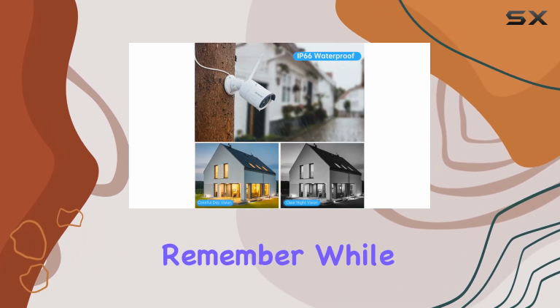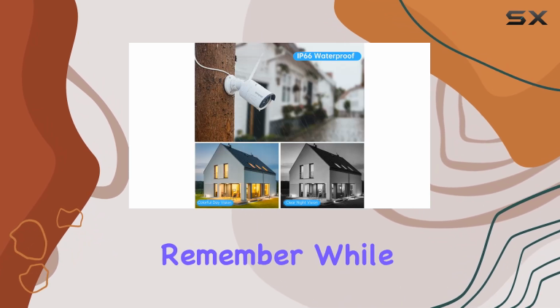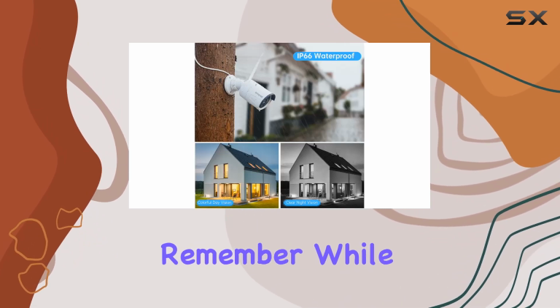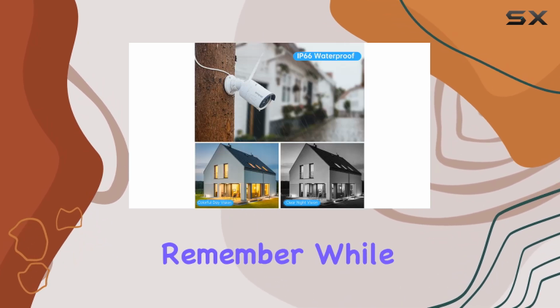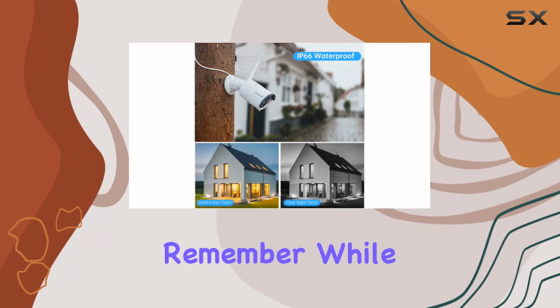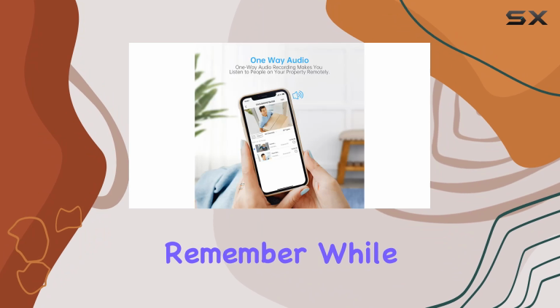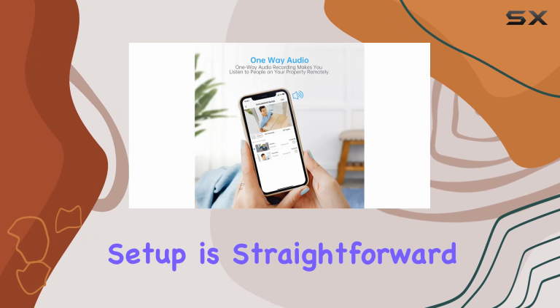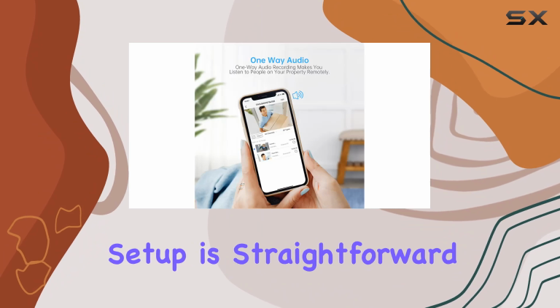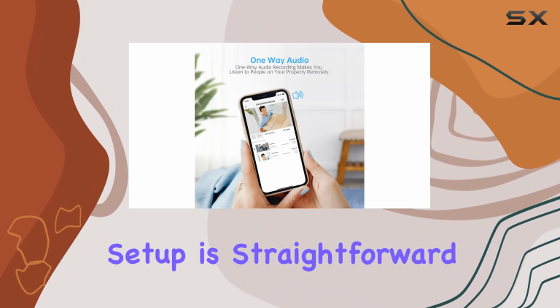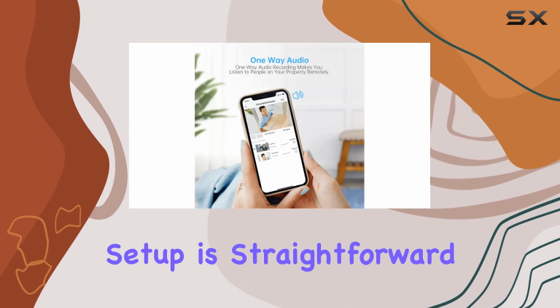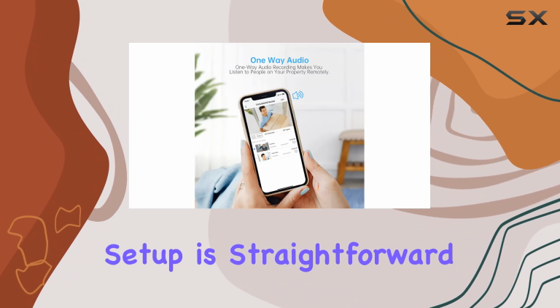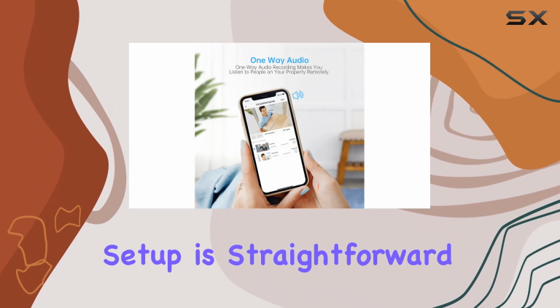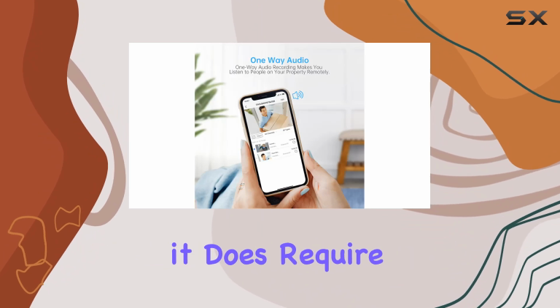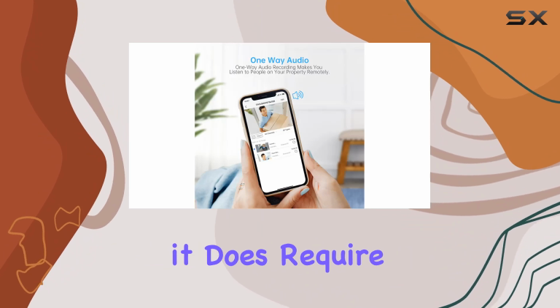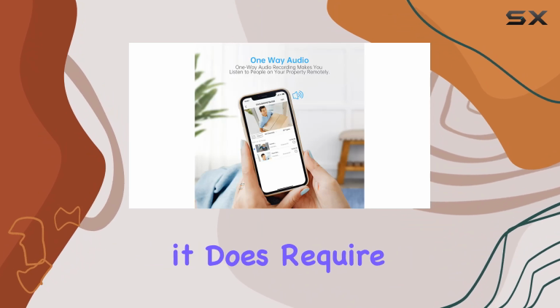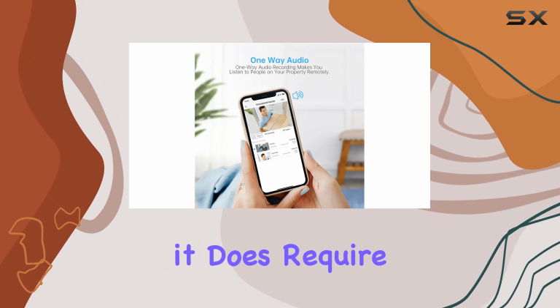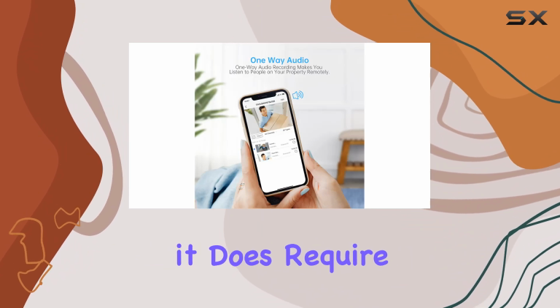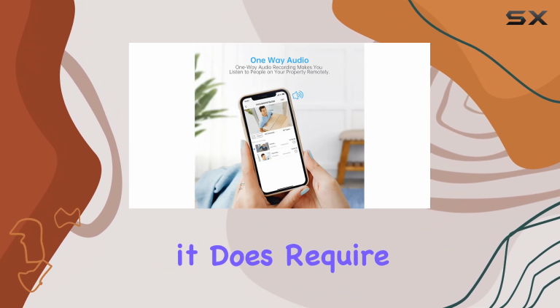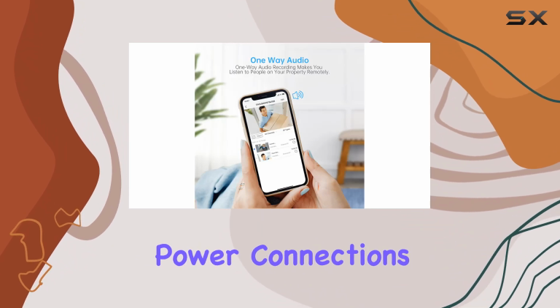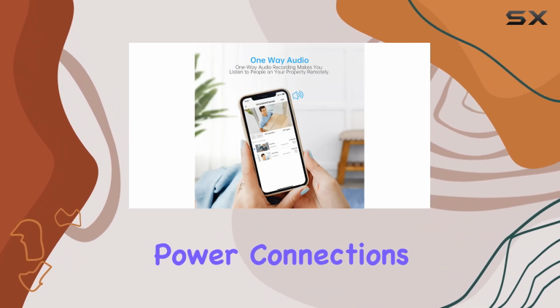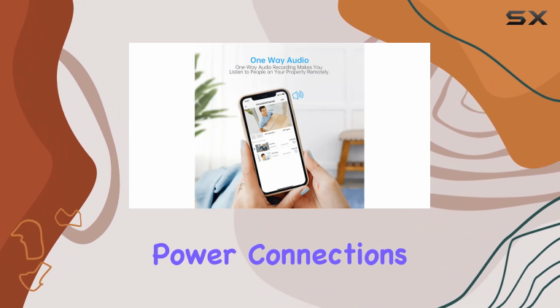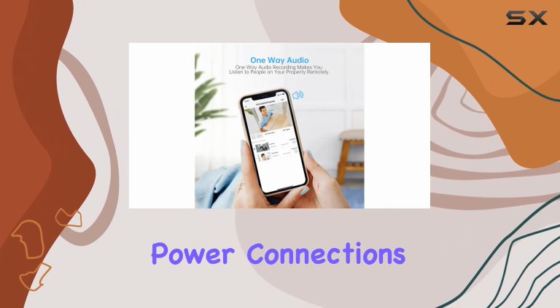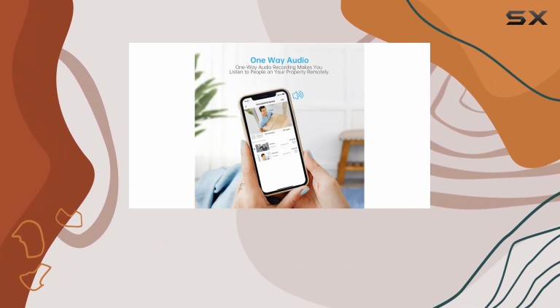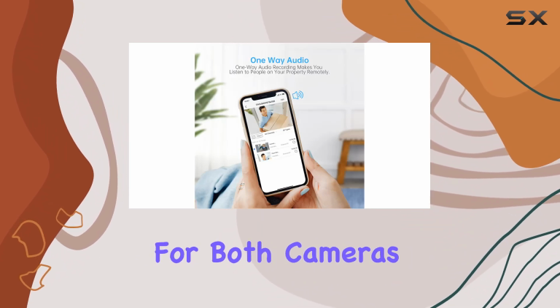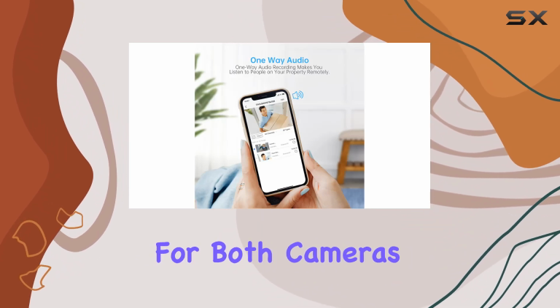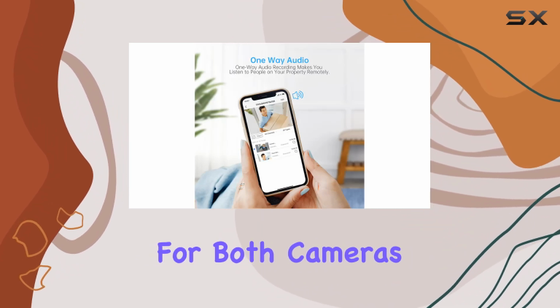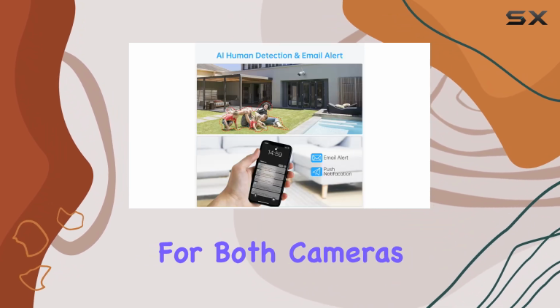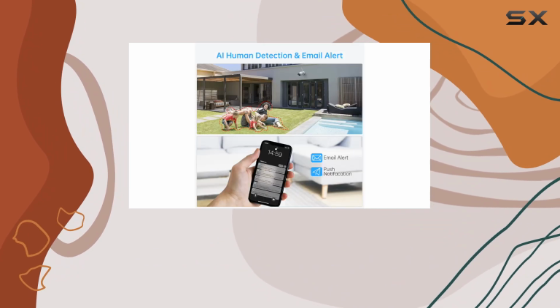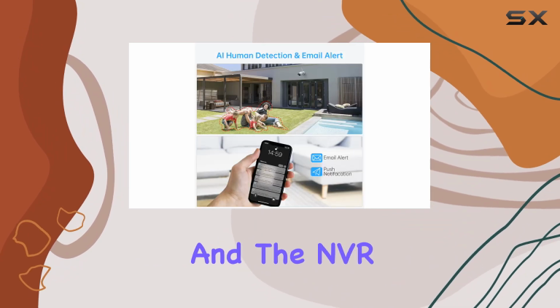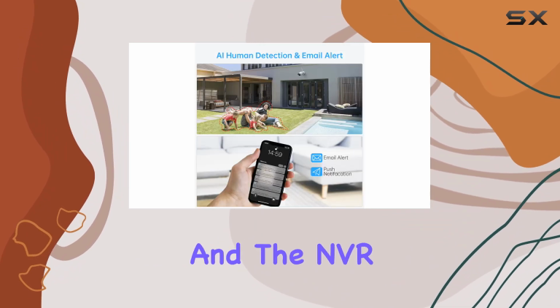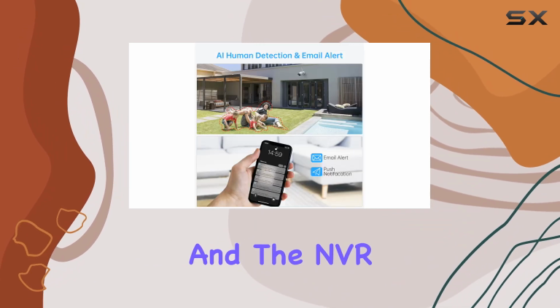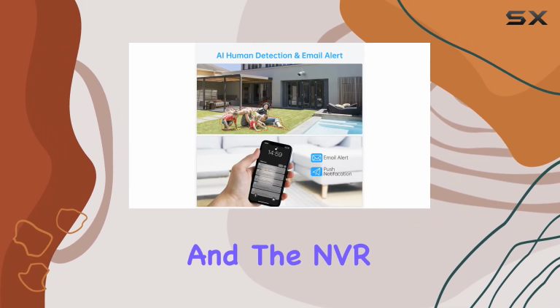Remember, while setup is straightforward, it does require power connections for both cameras and the NVR.